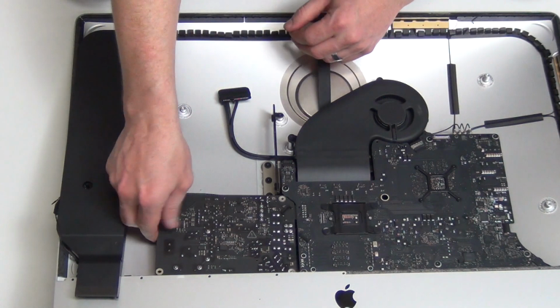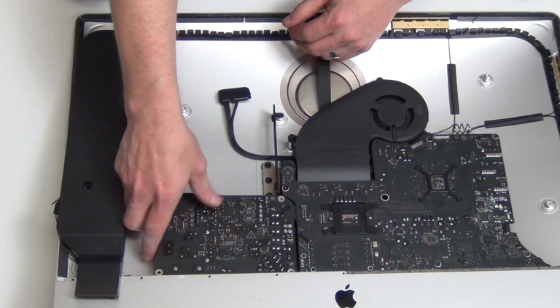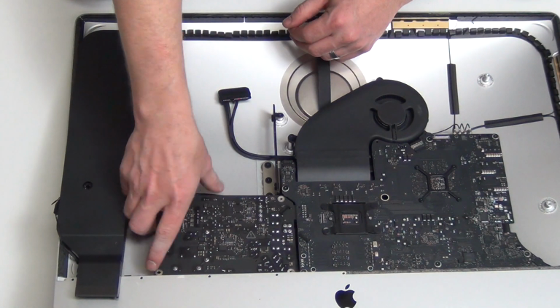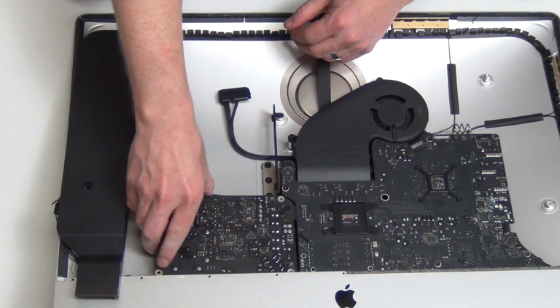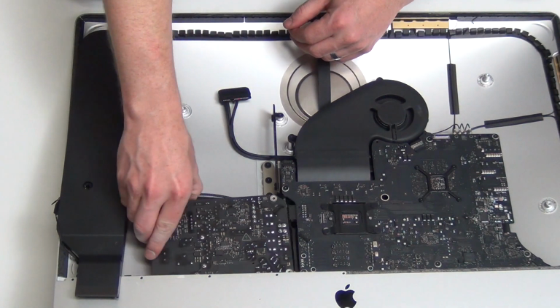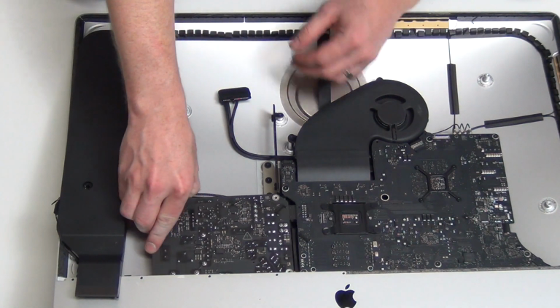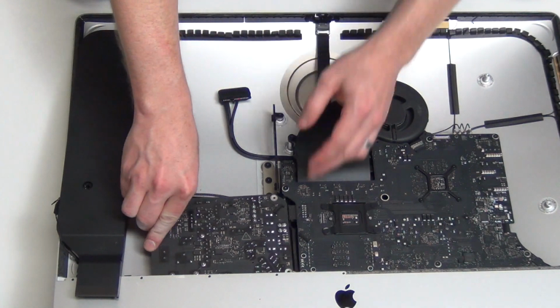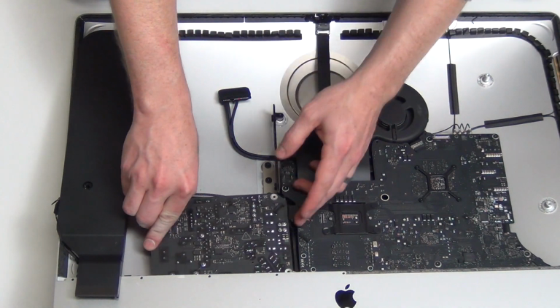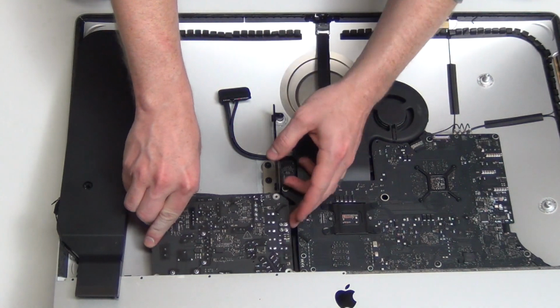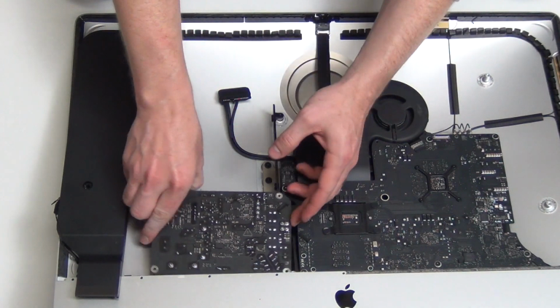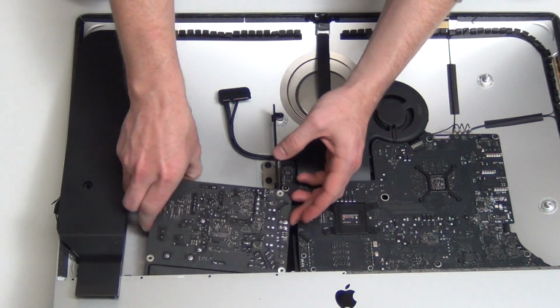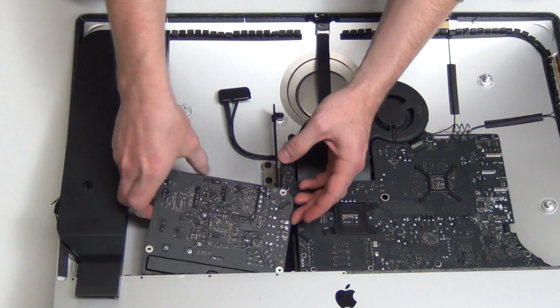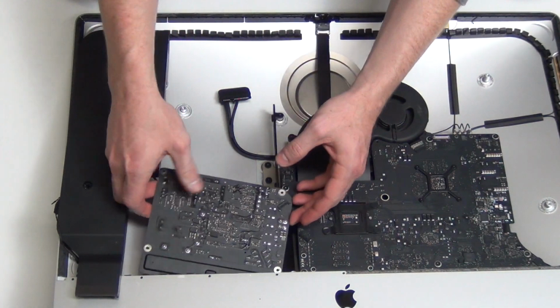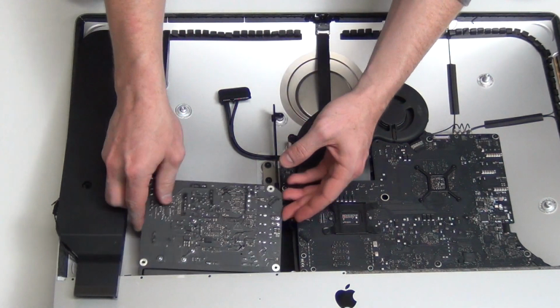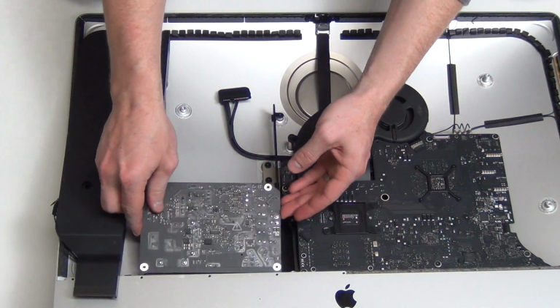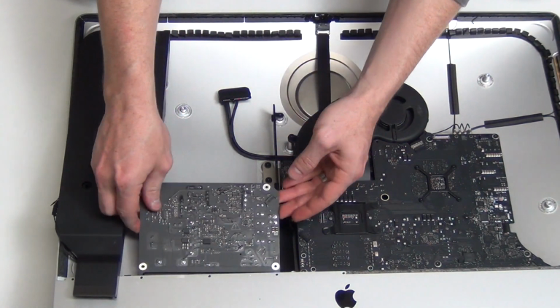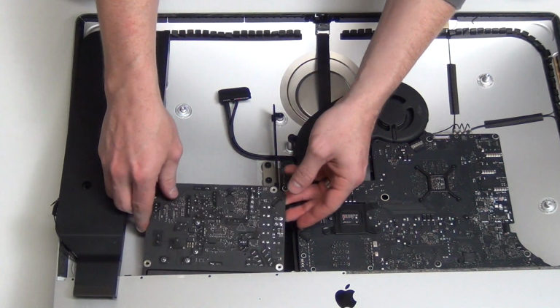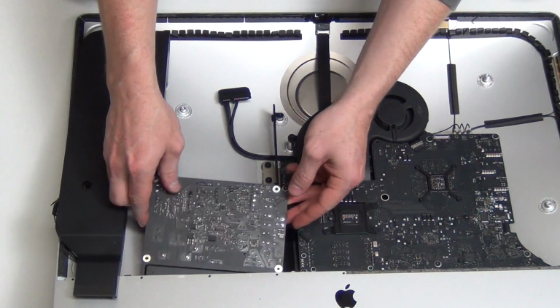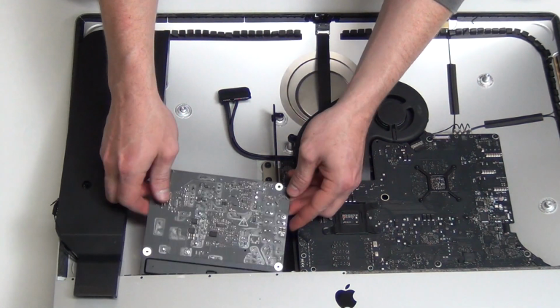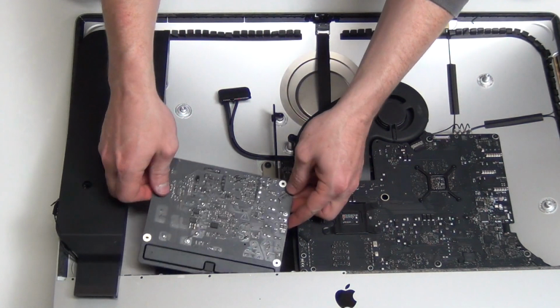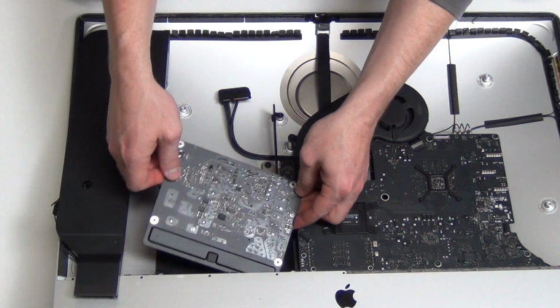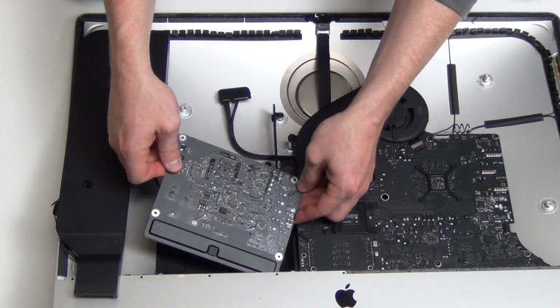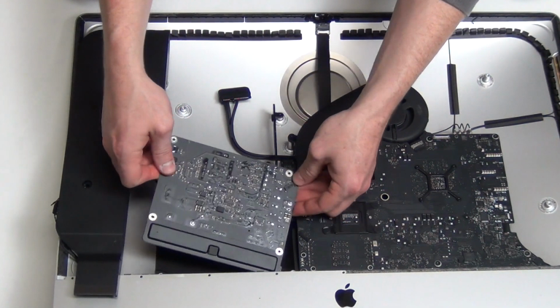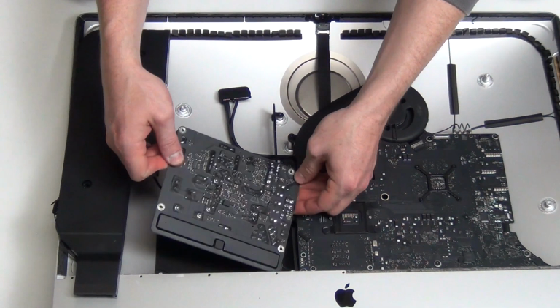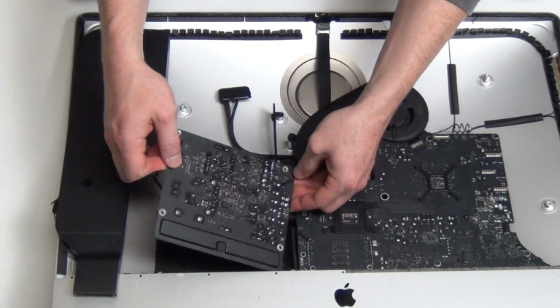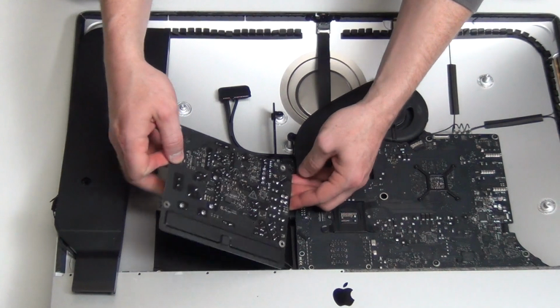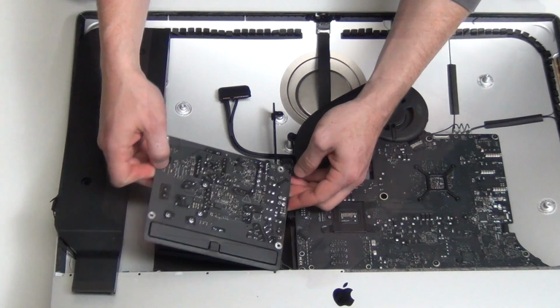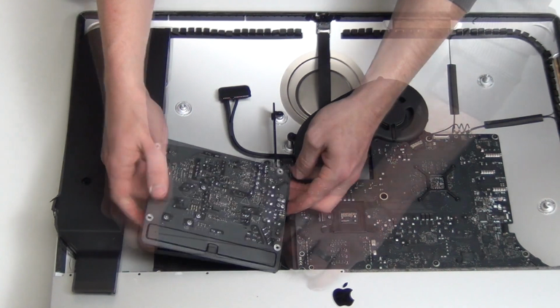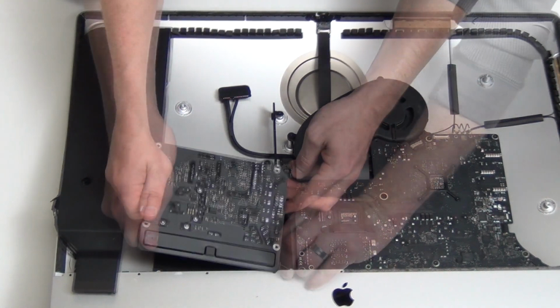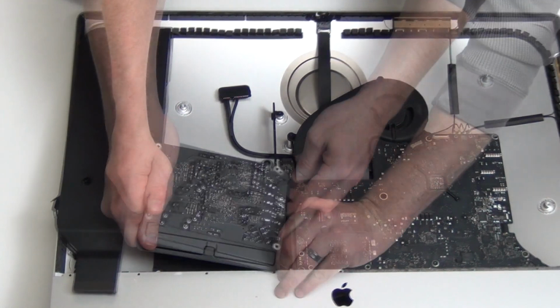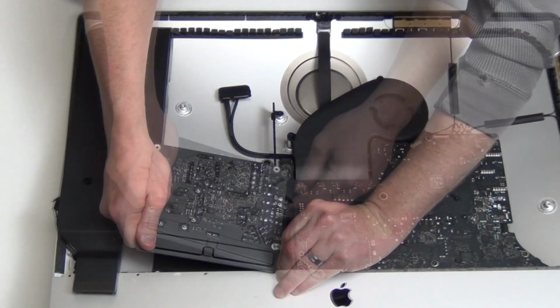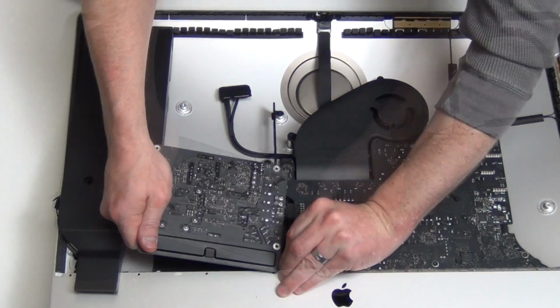Now slide the power supply up so that you can unplug the two cables from the back of the power supply.